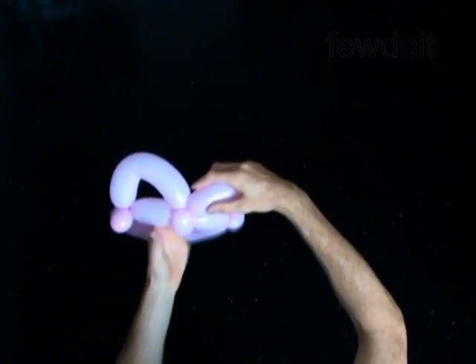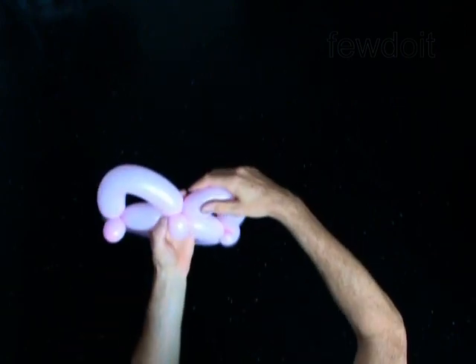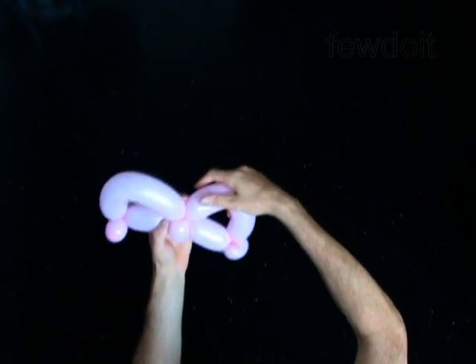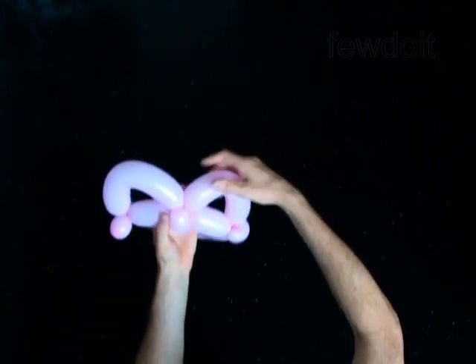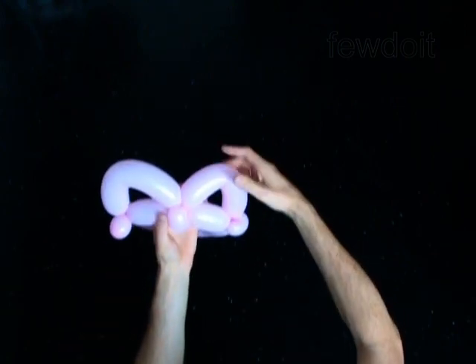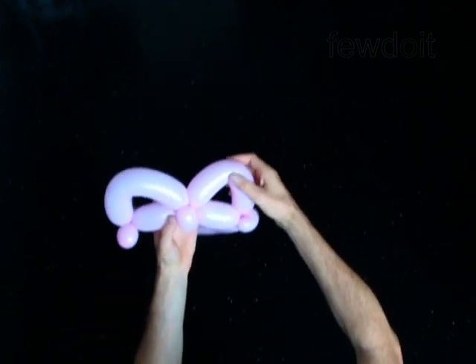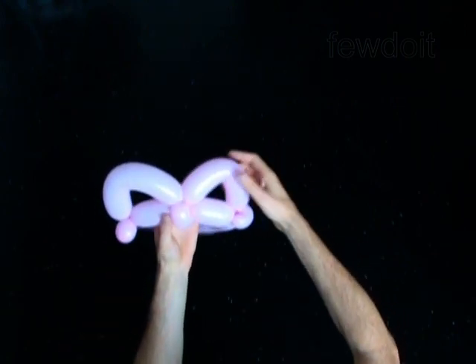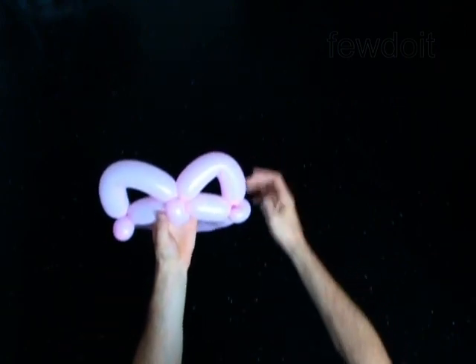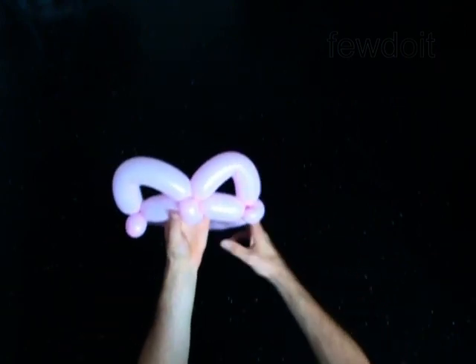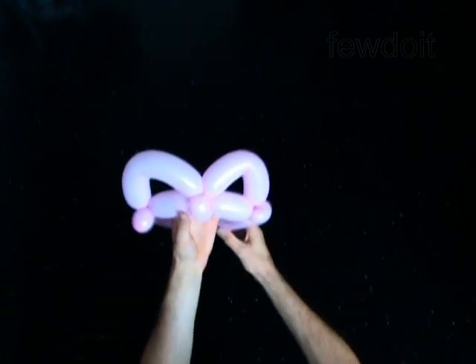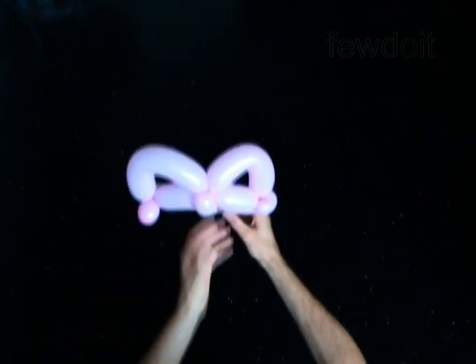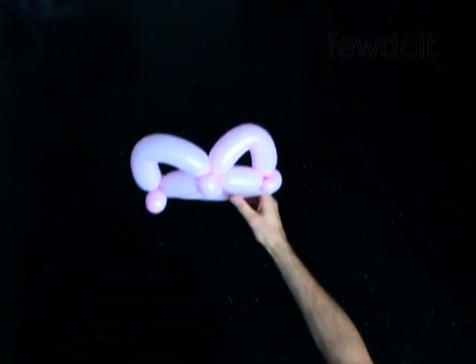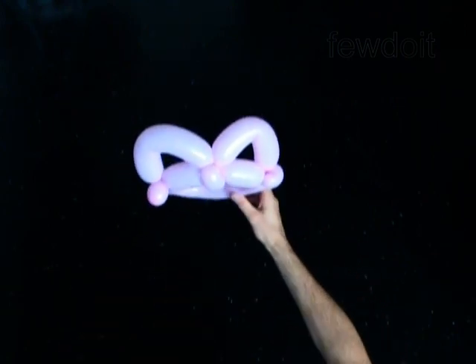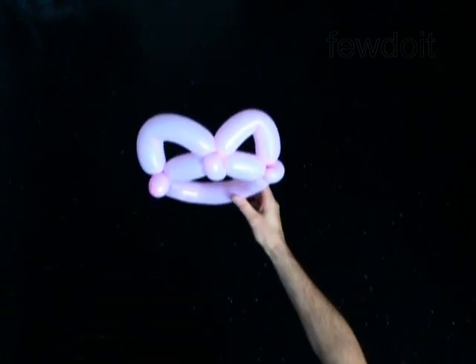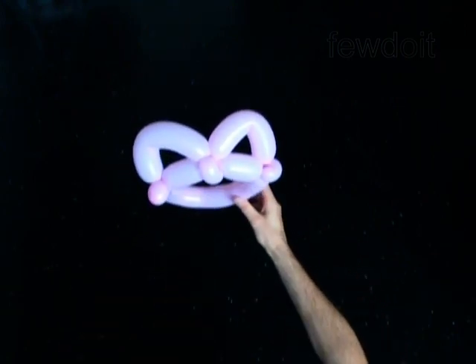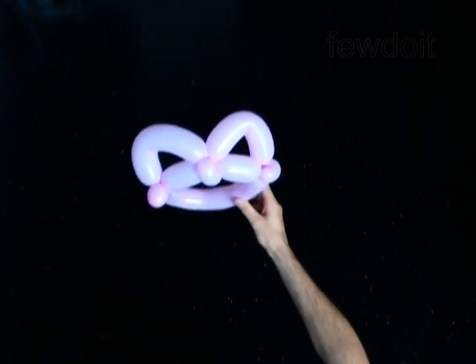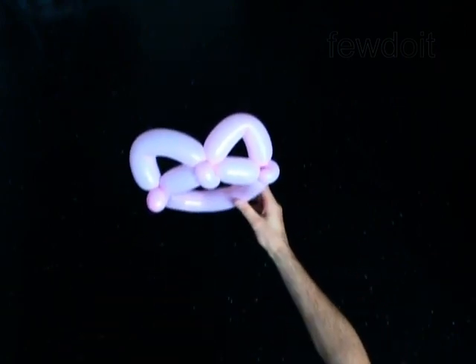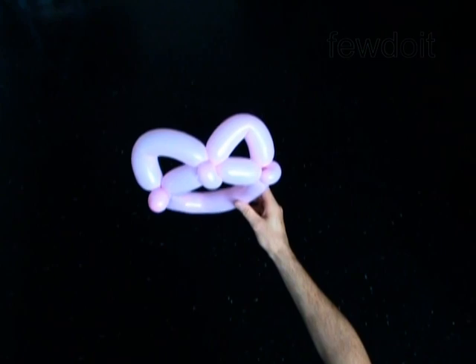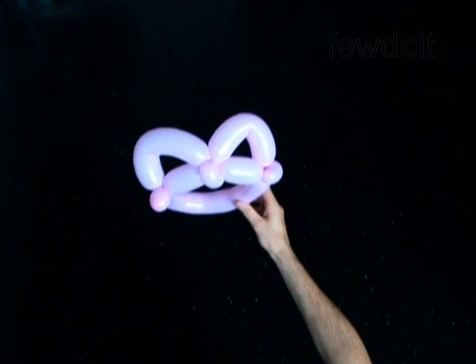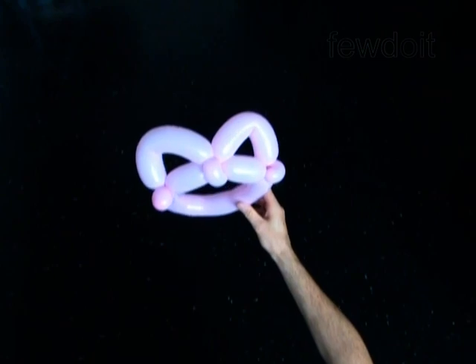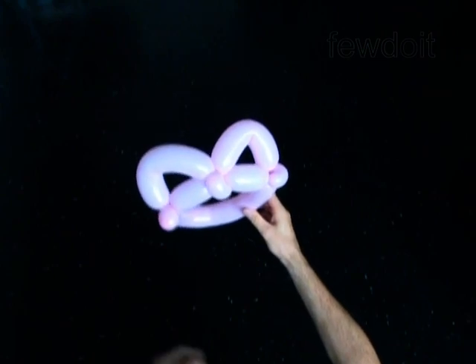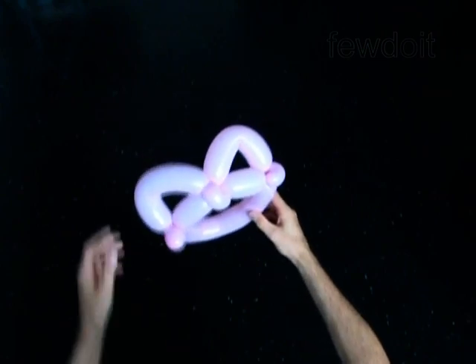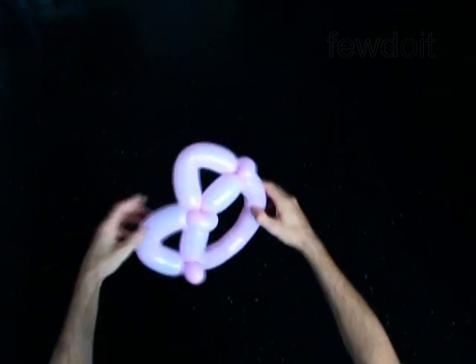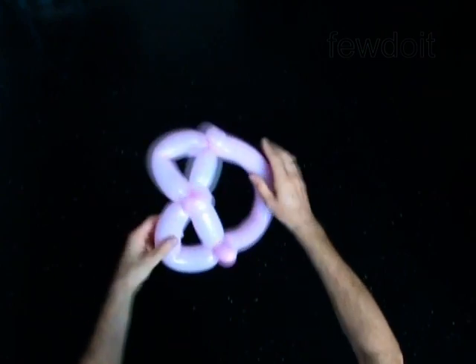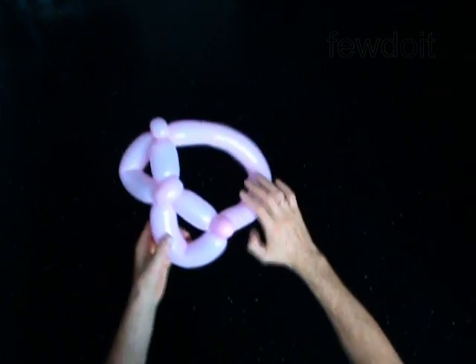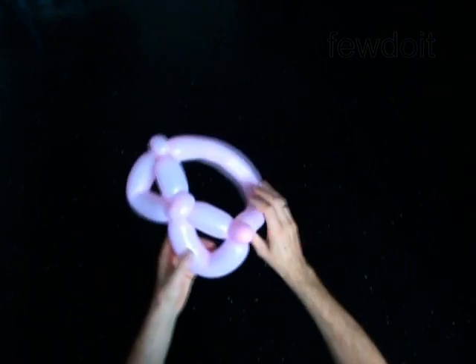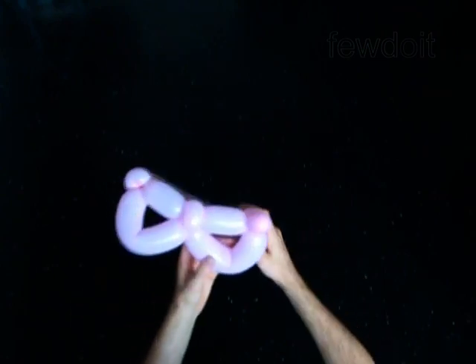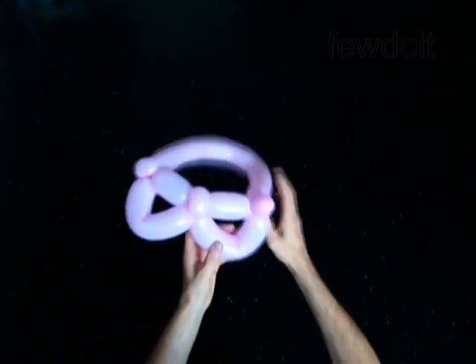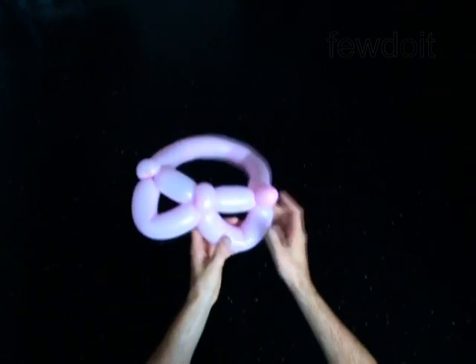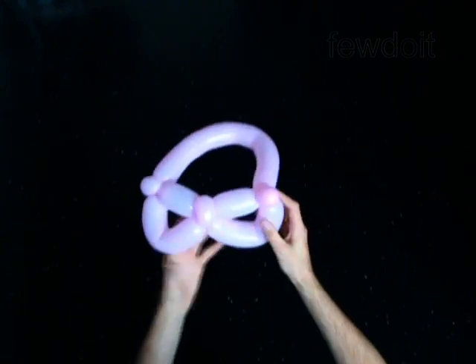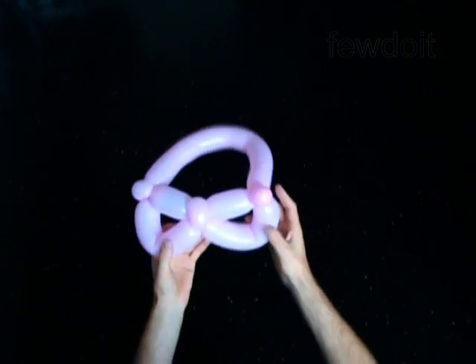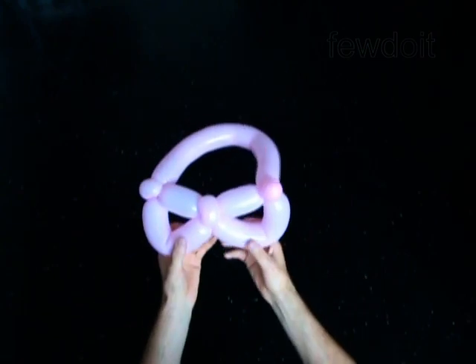Congratulations! You have made the cat hat. Turn it upside down and you get the eyeglasses.